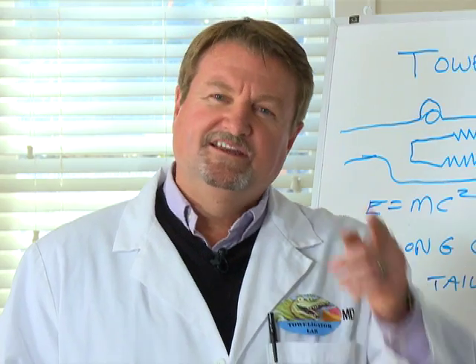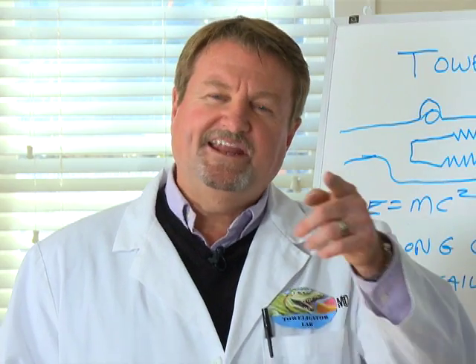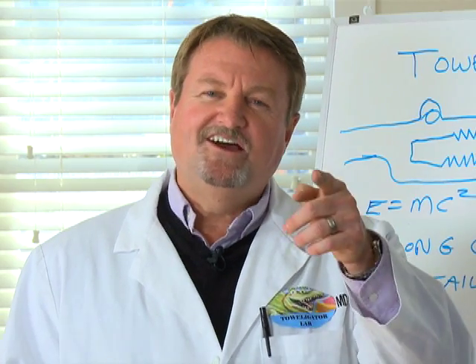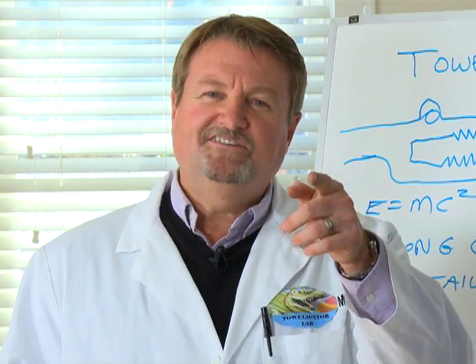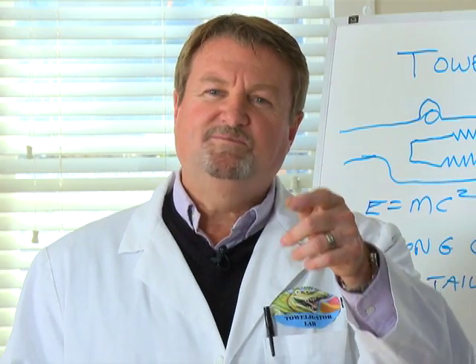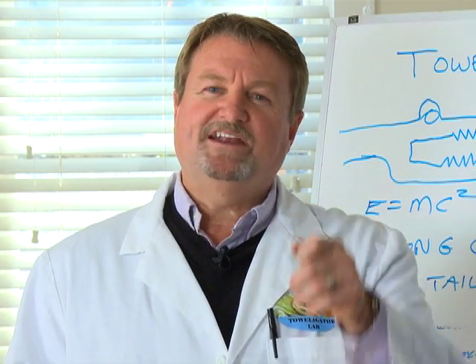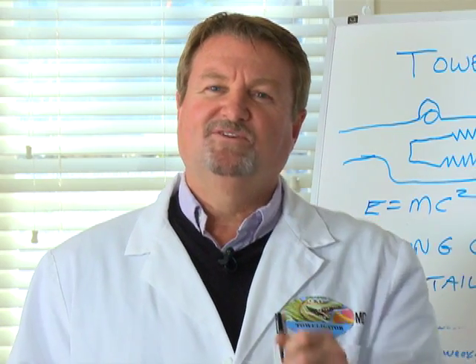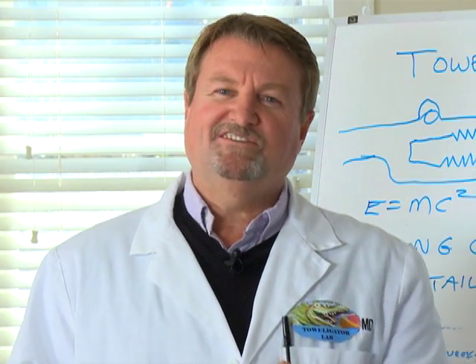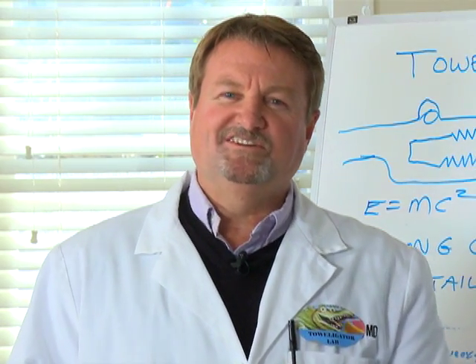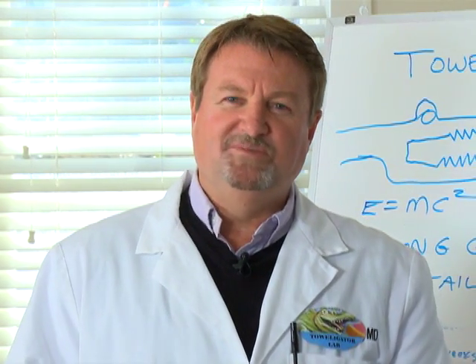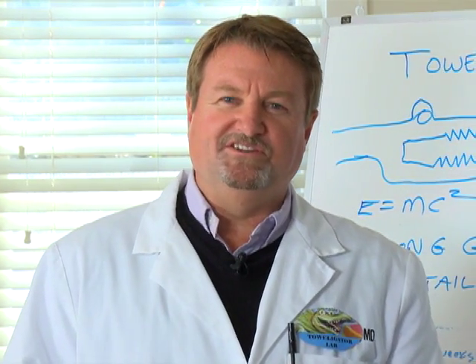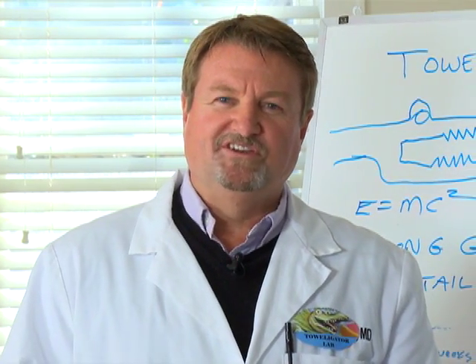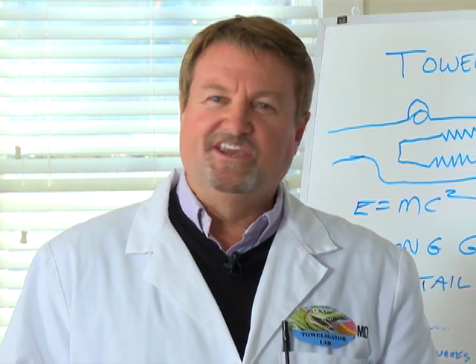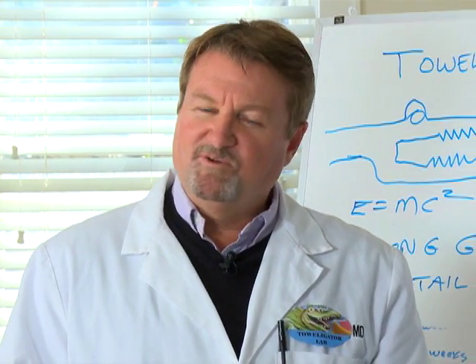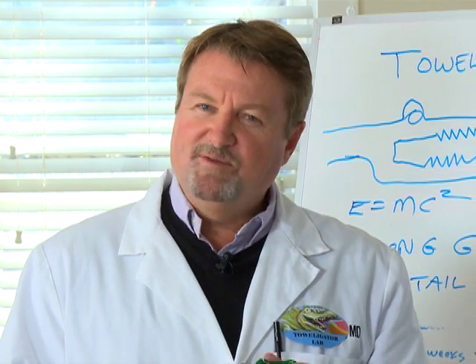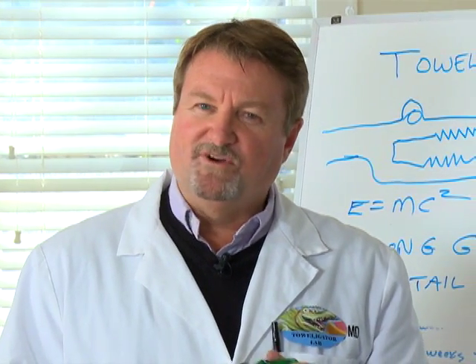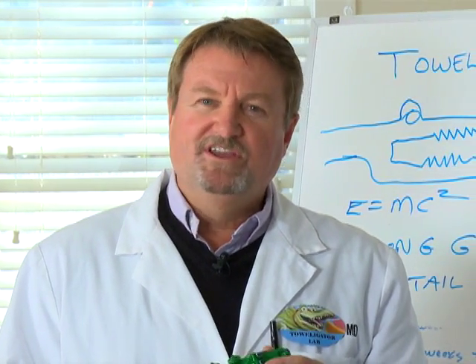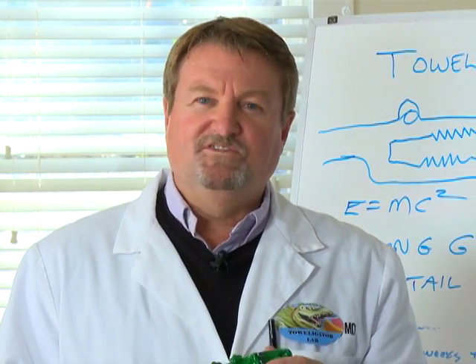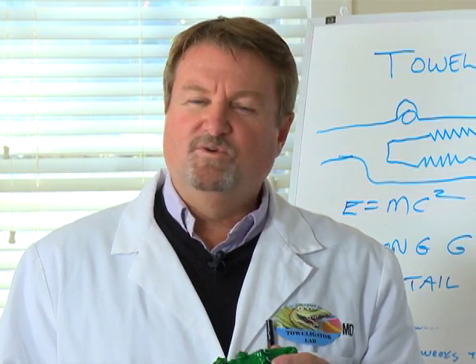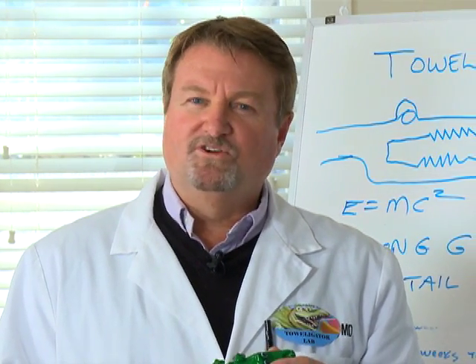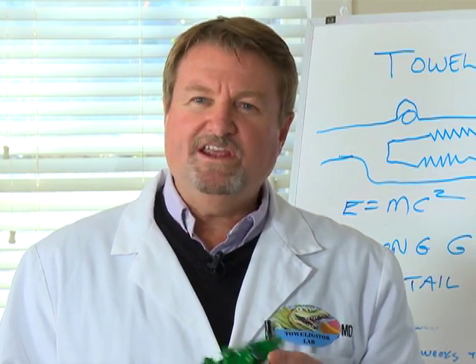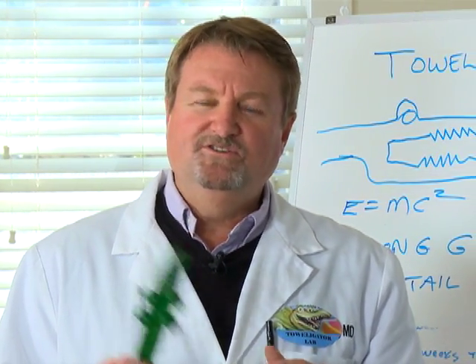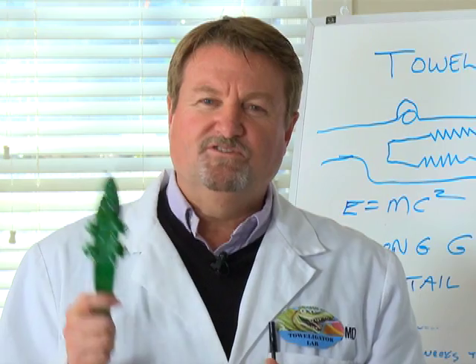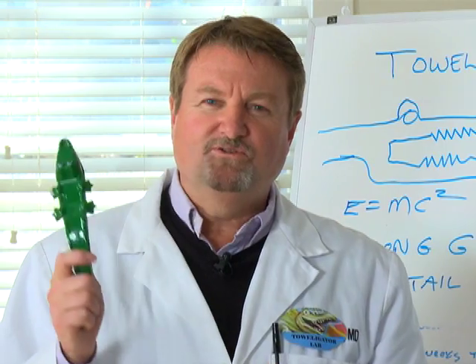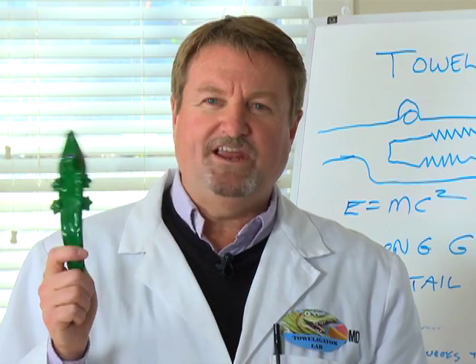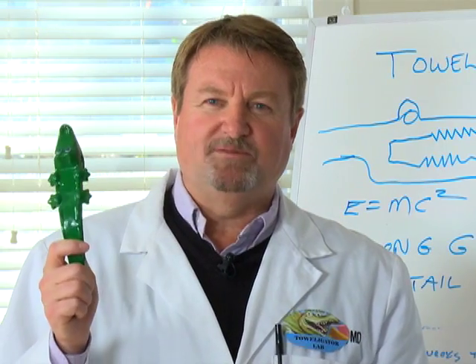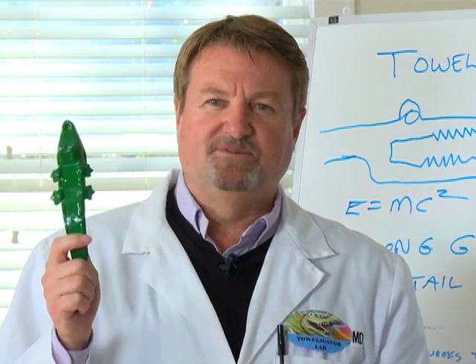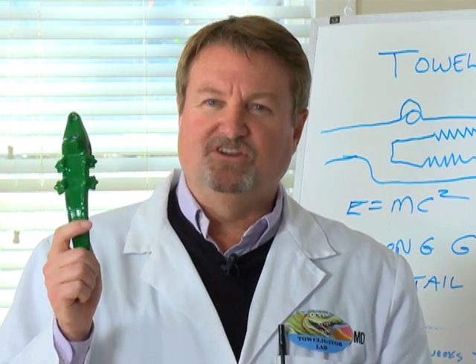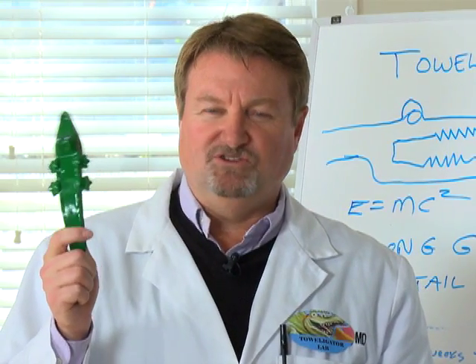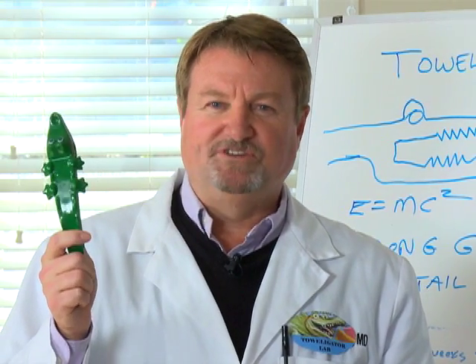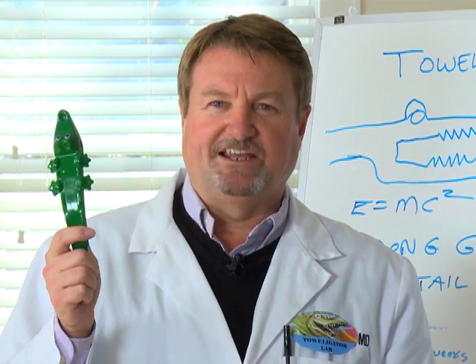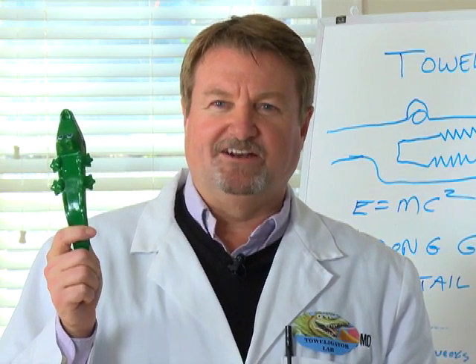Now, let's get back to Gretchen at the beach. And remember, if you want a great universal clamp, use Toweligator.